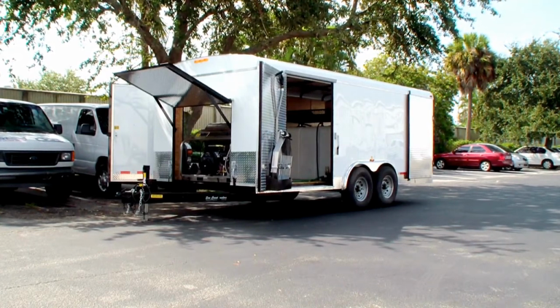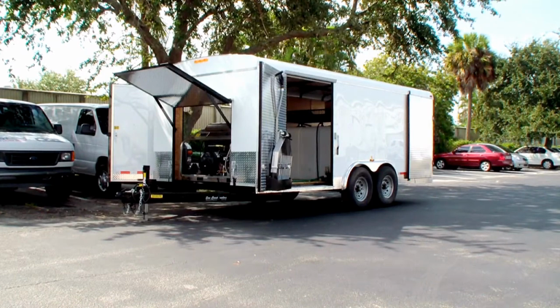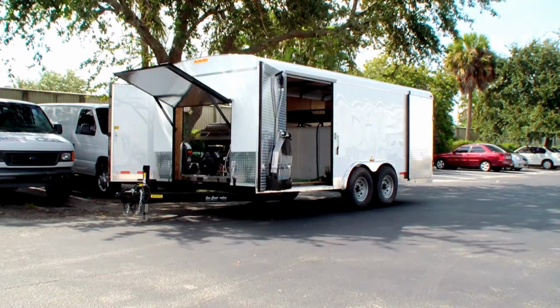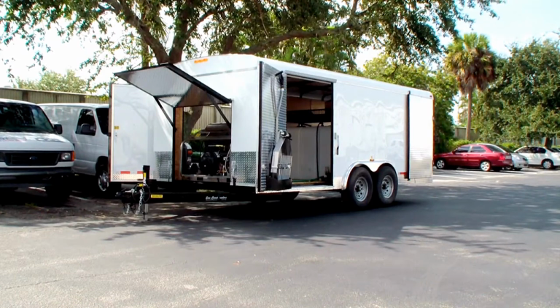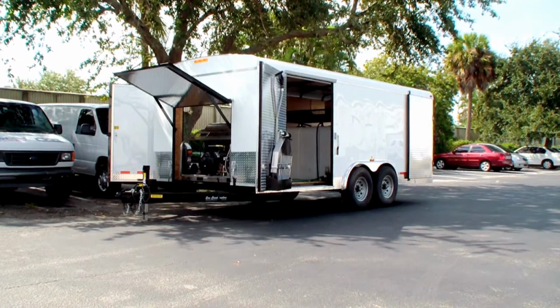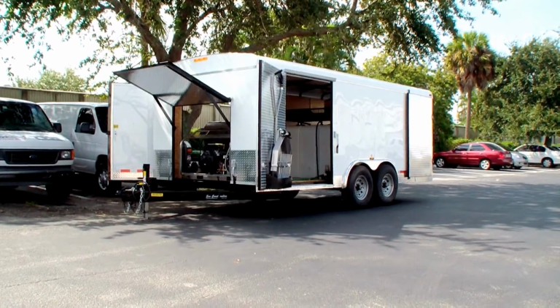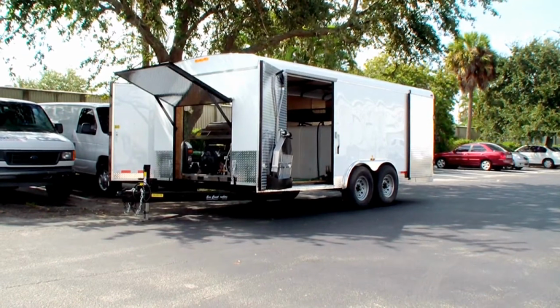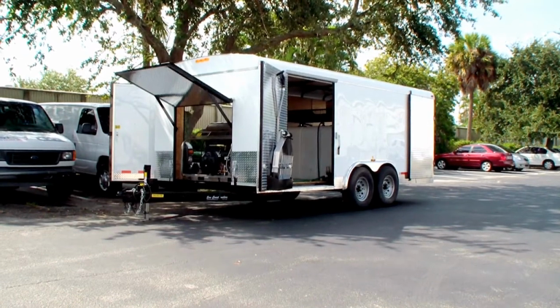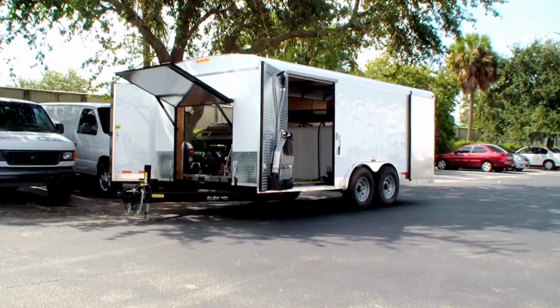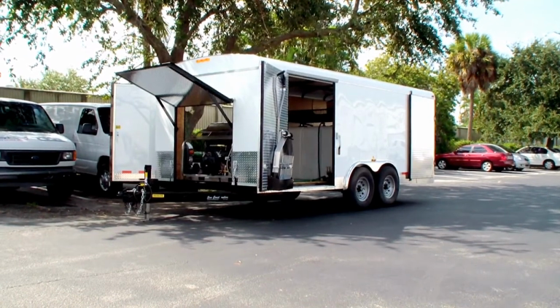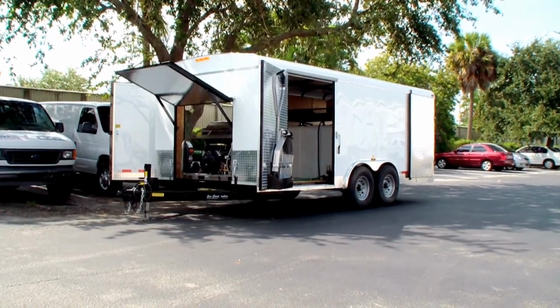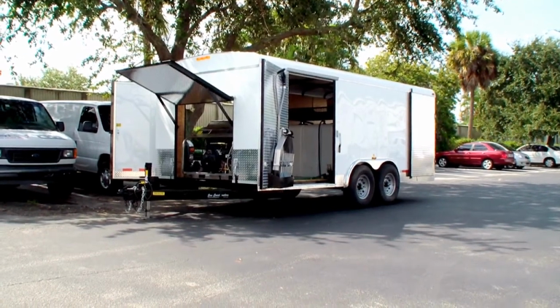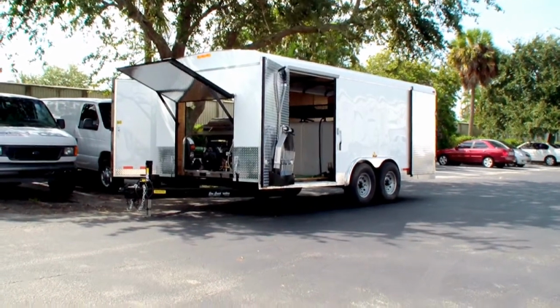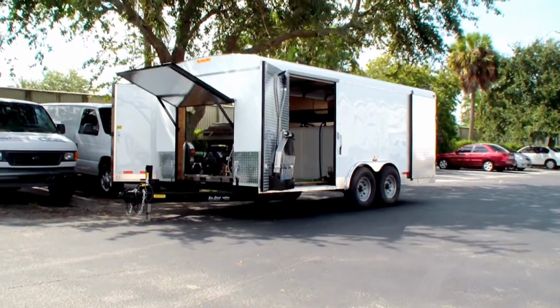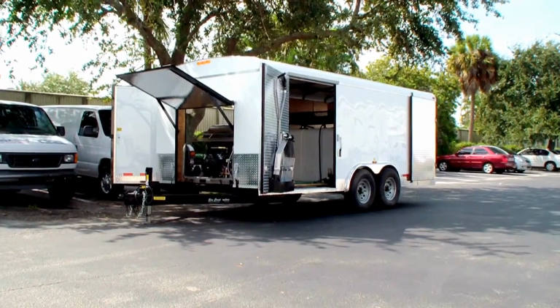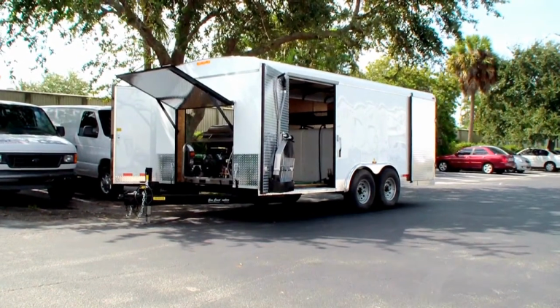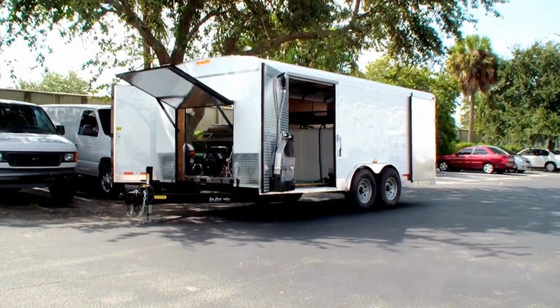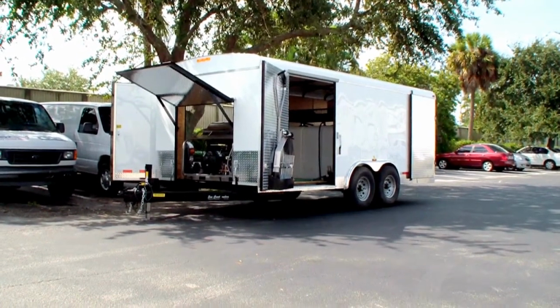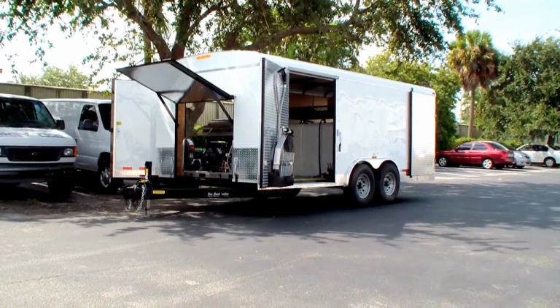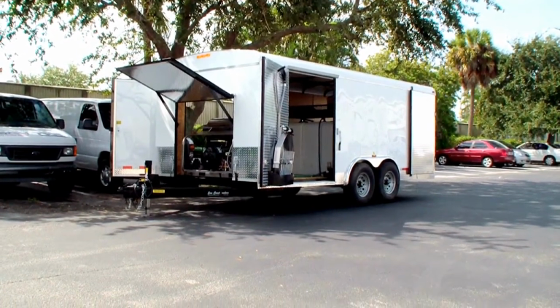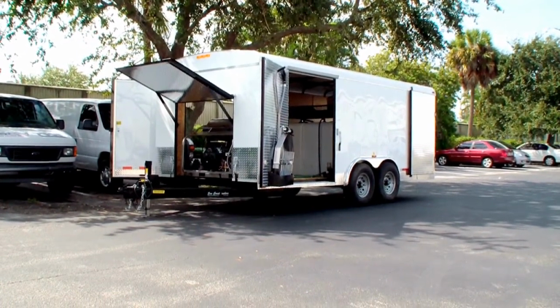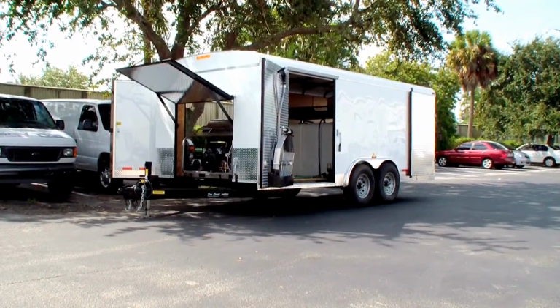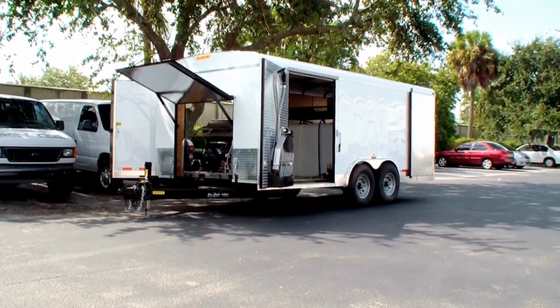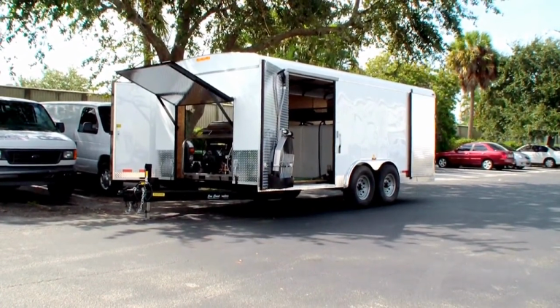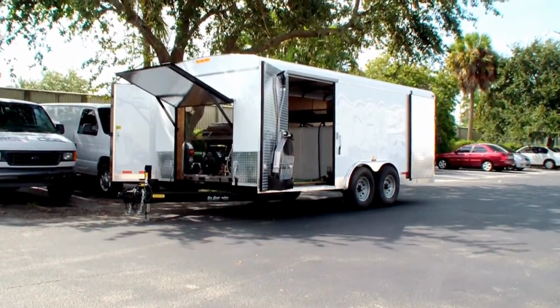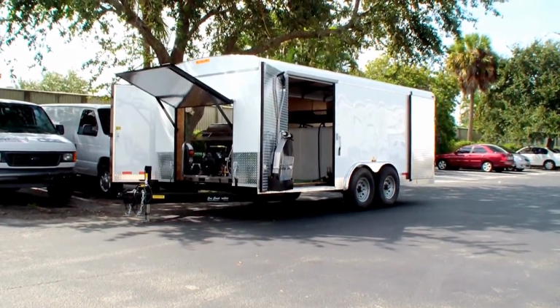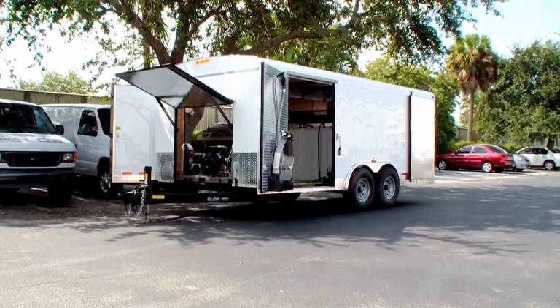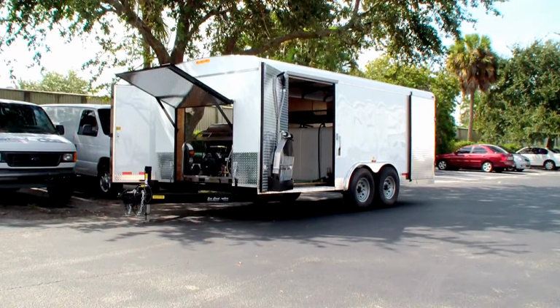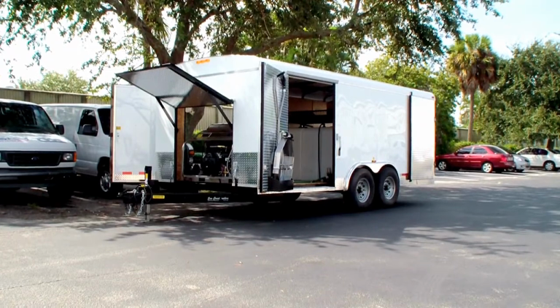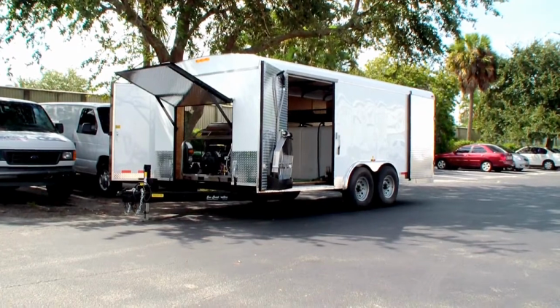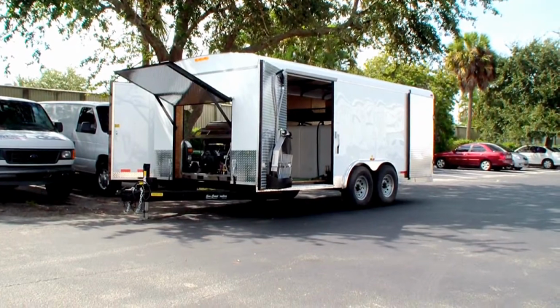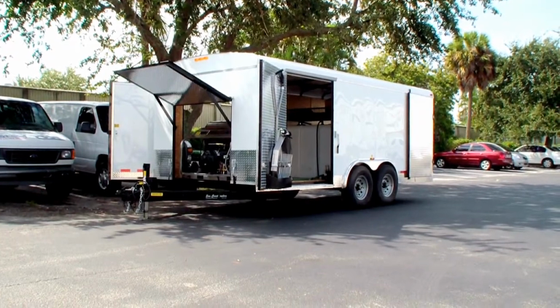The back doors are open and locked — let me lock the other side as well.